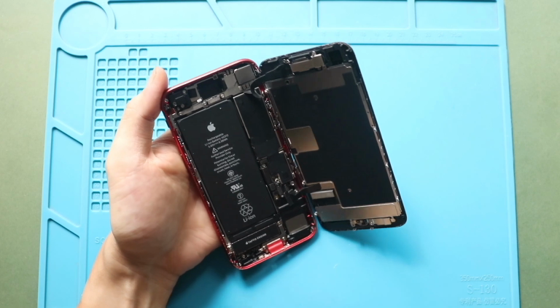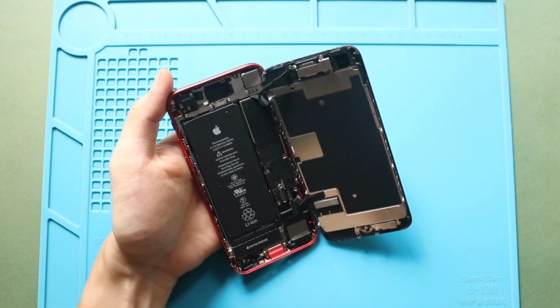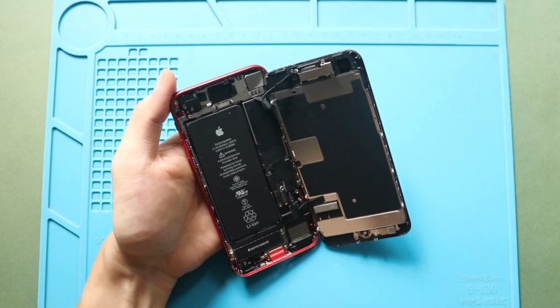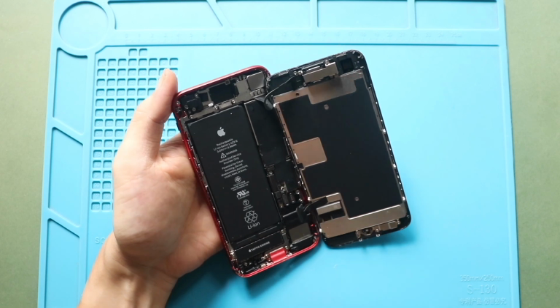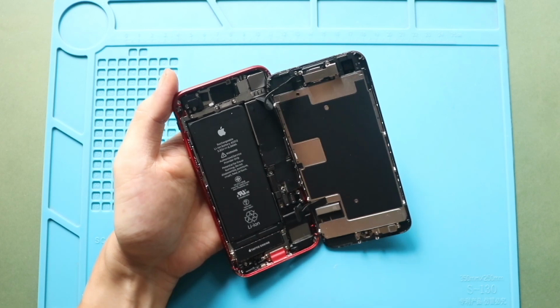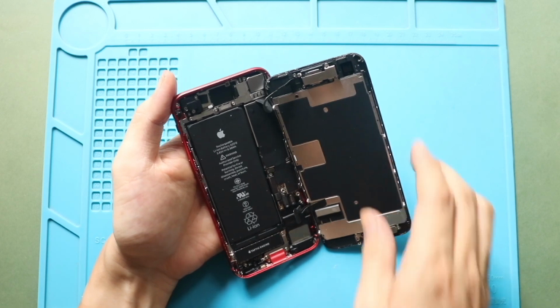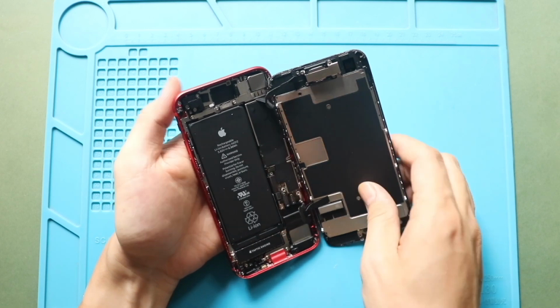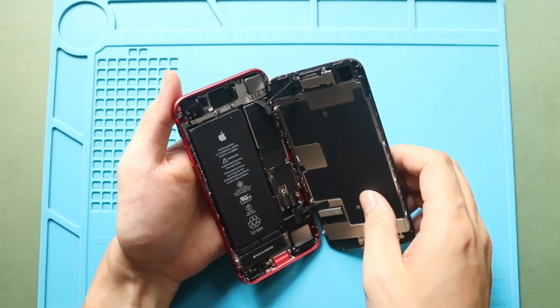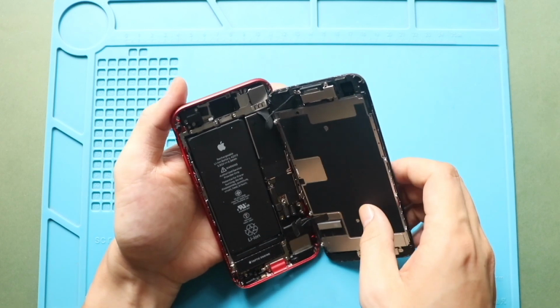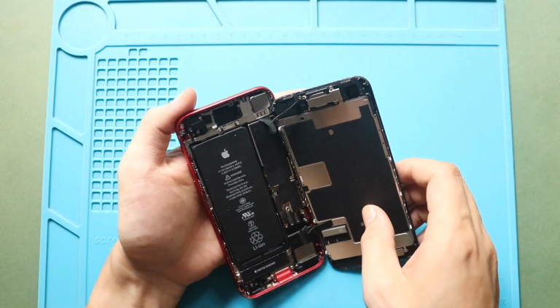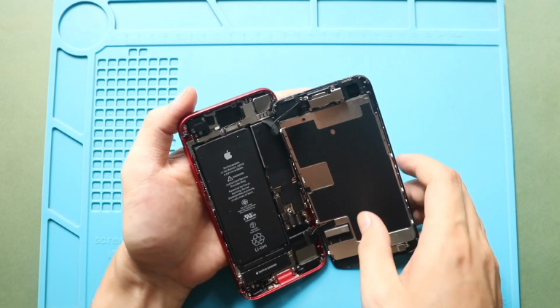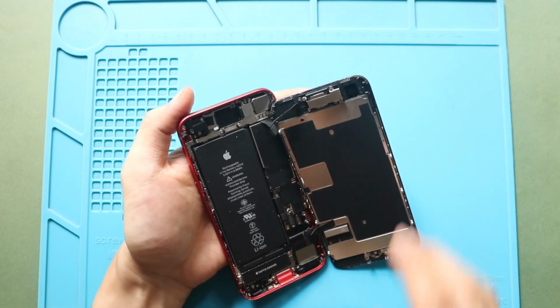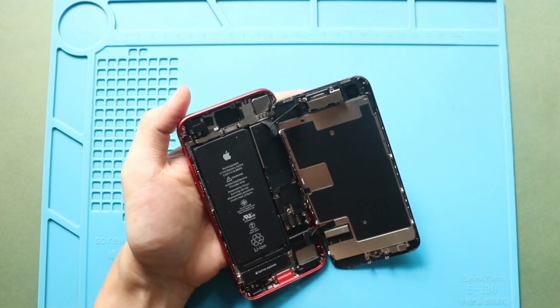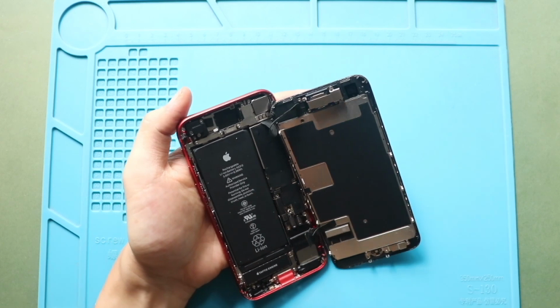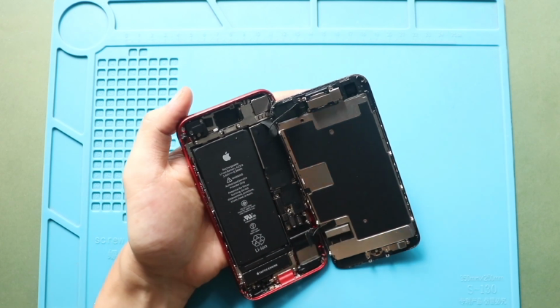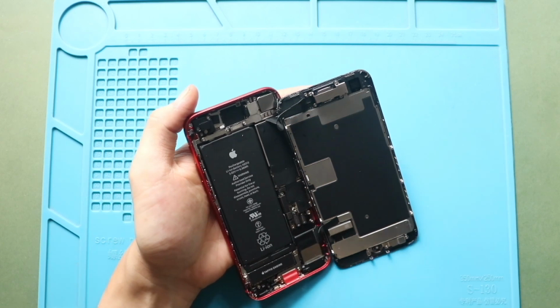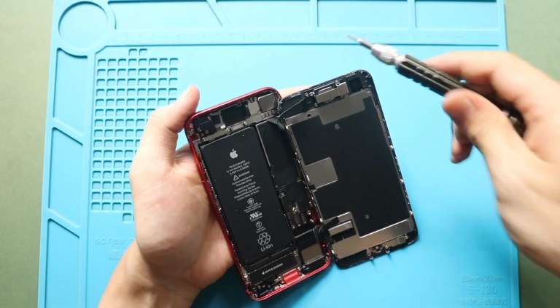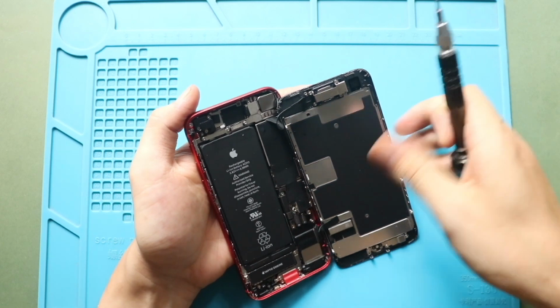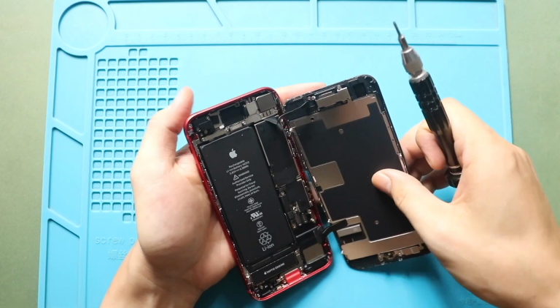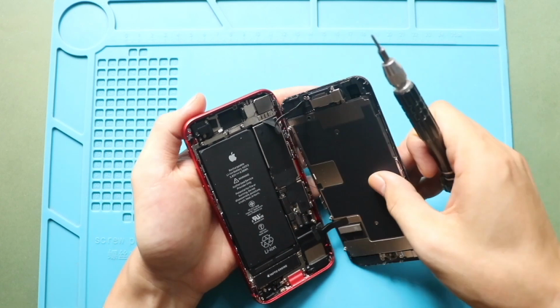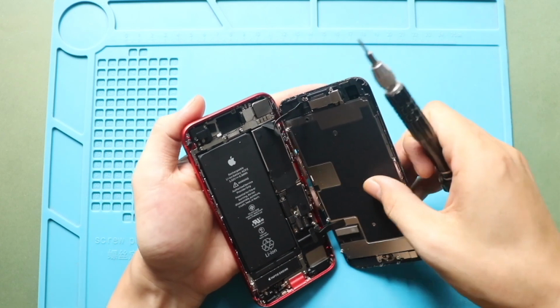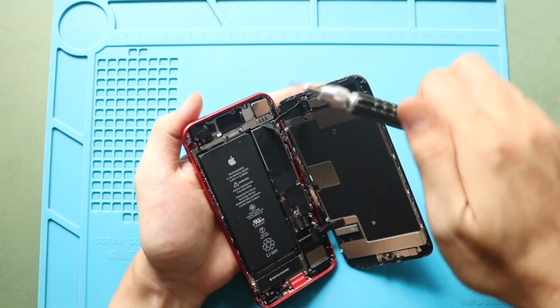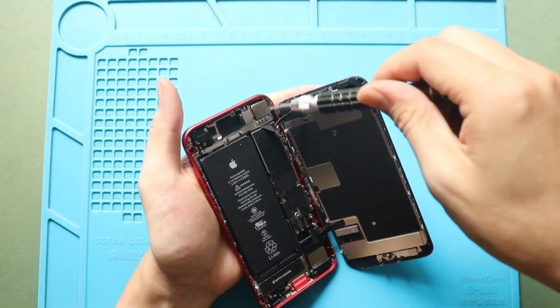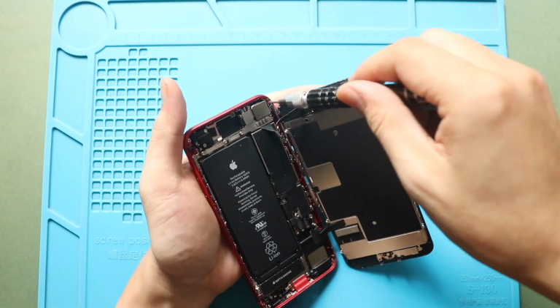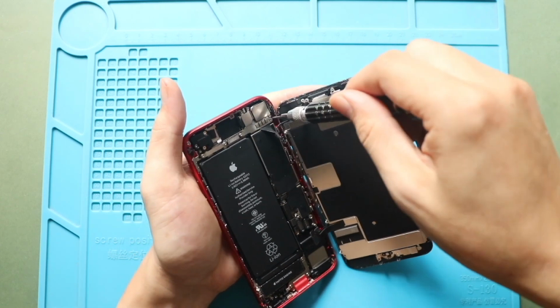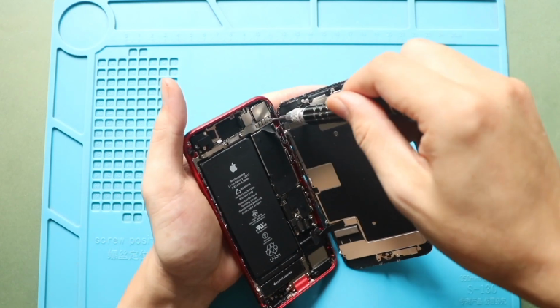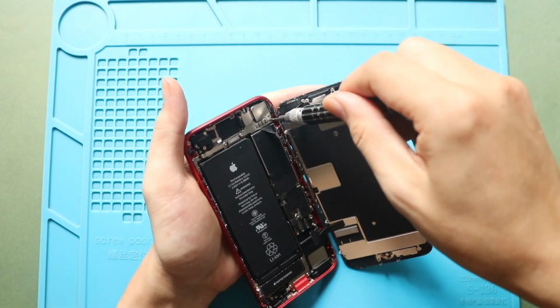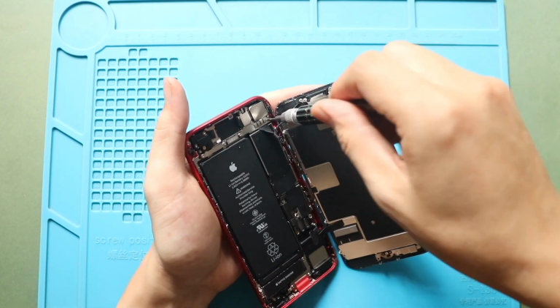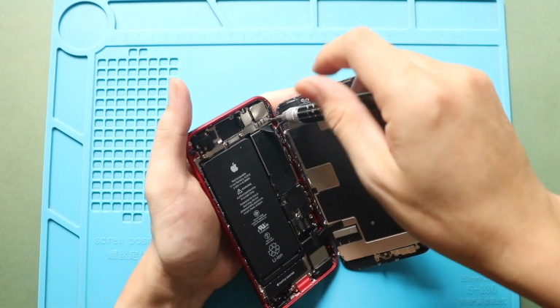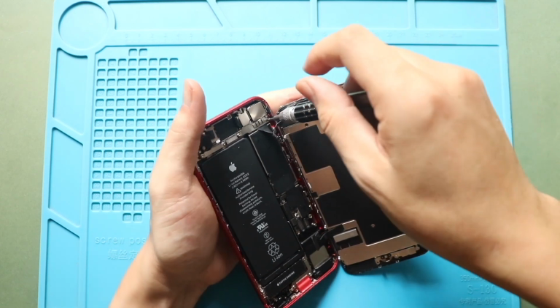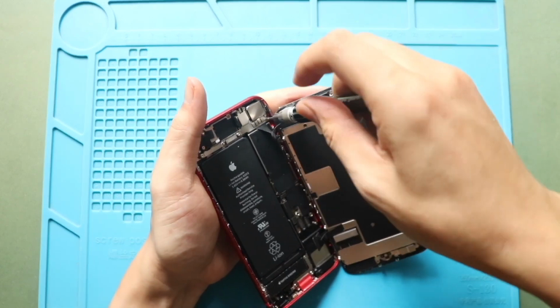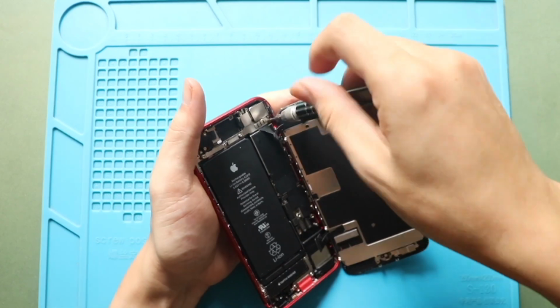Next, on the top right, undo three screws to remove the earpiece assembly shield.